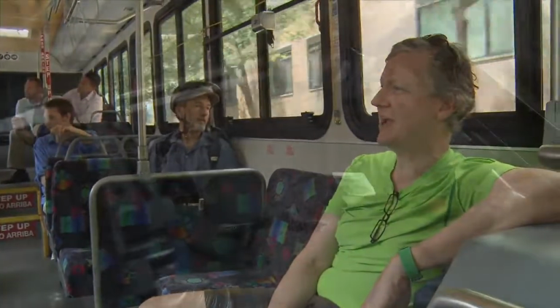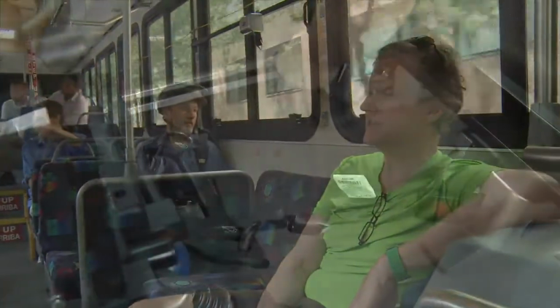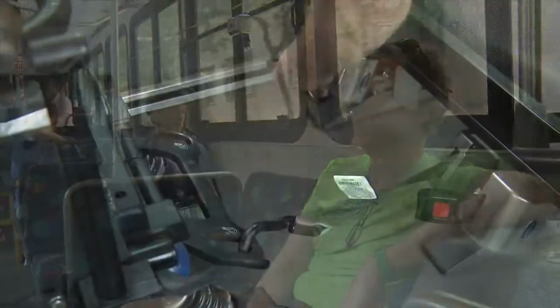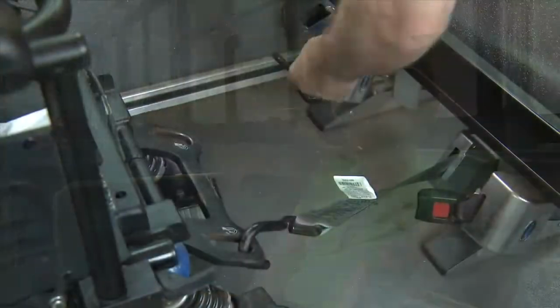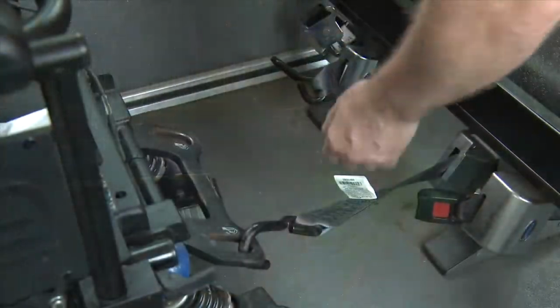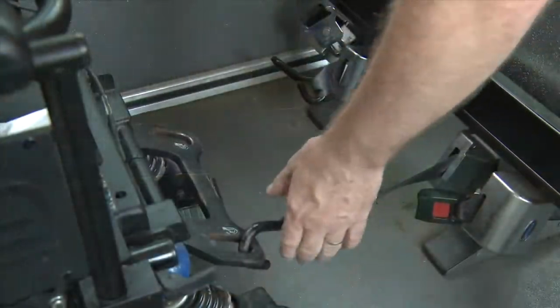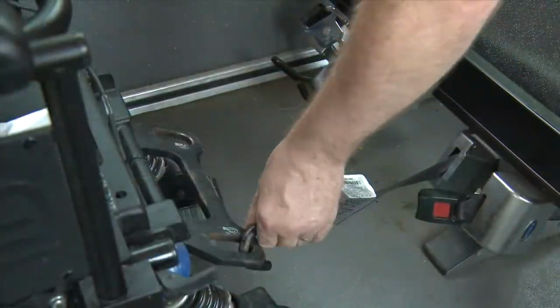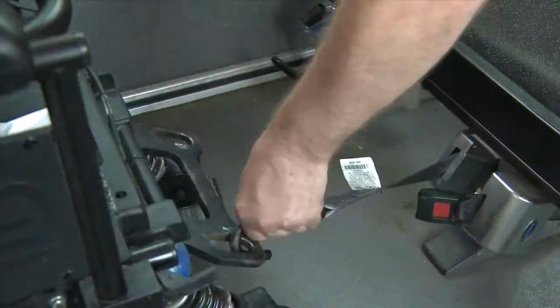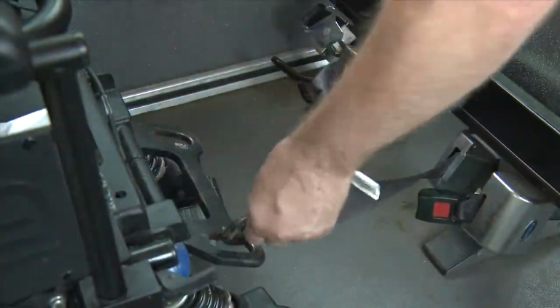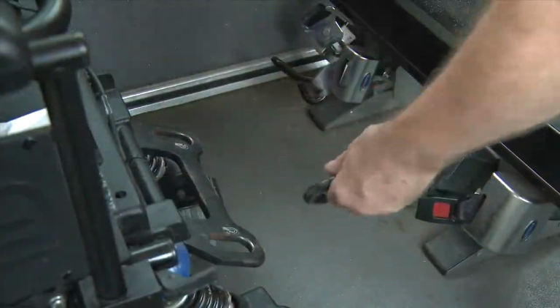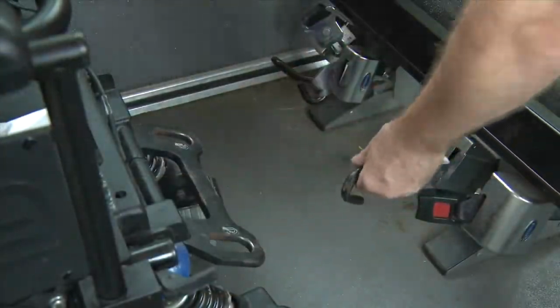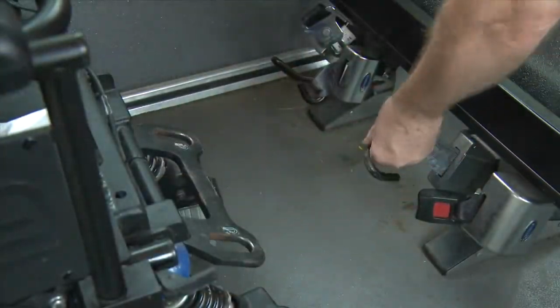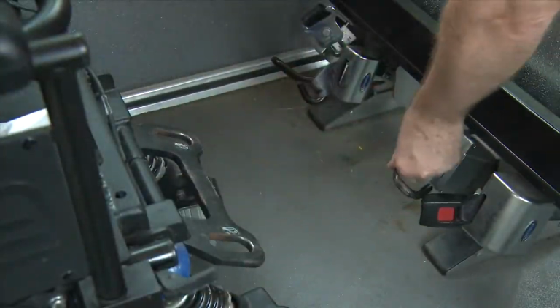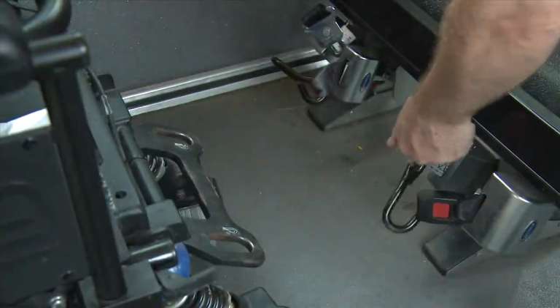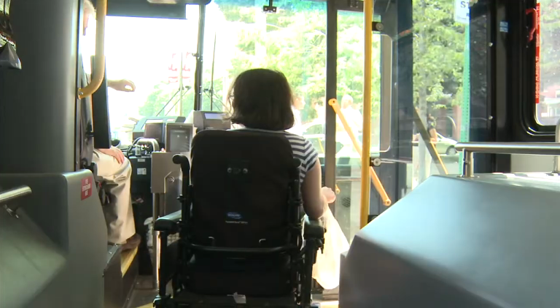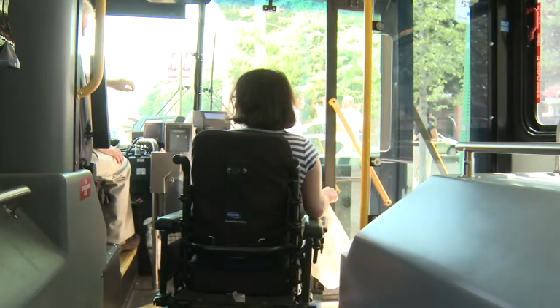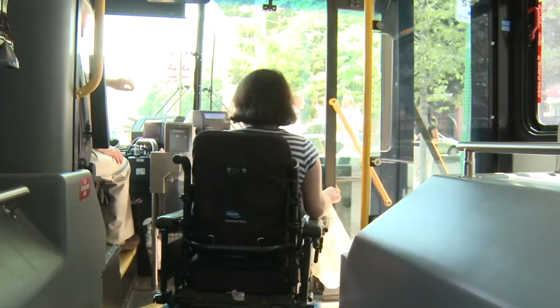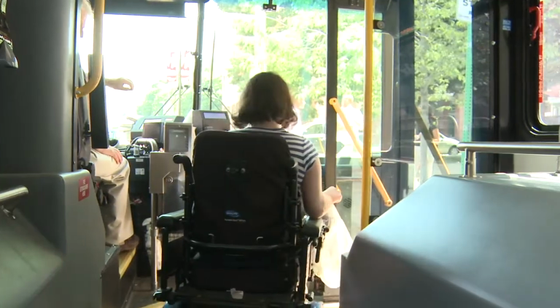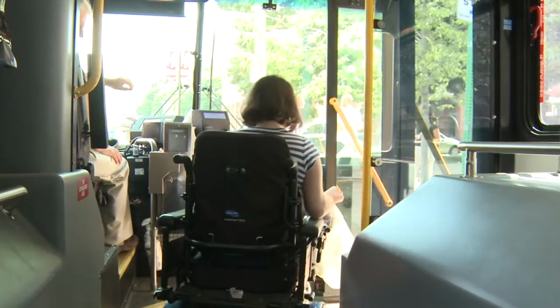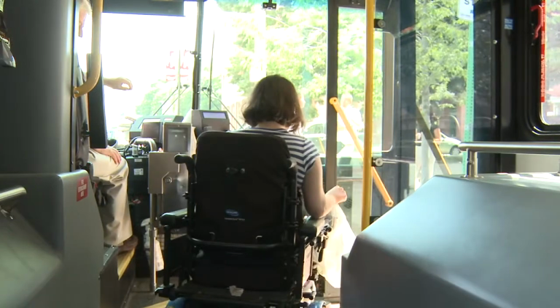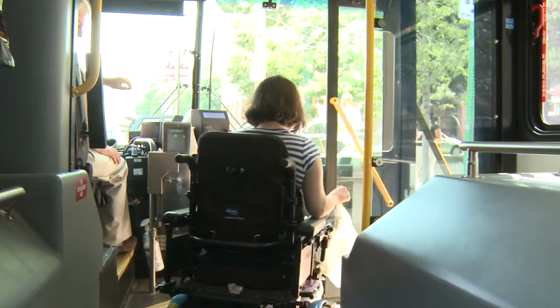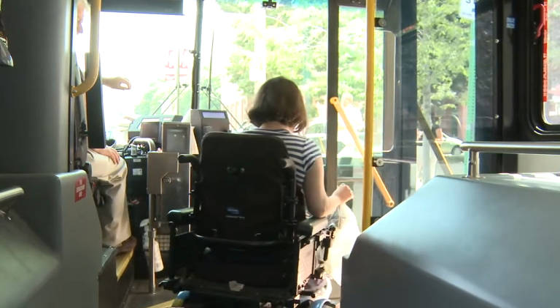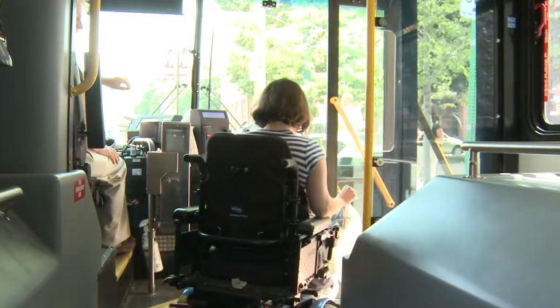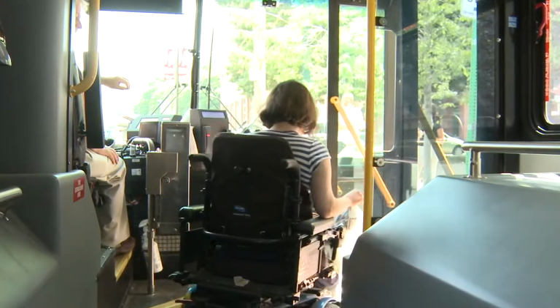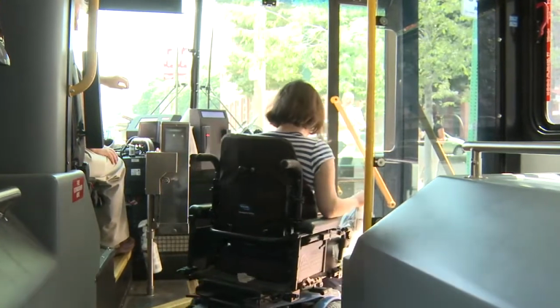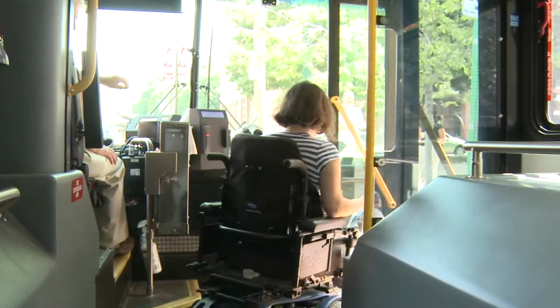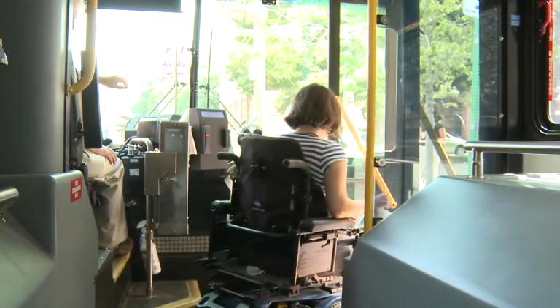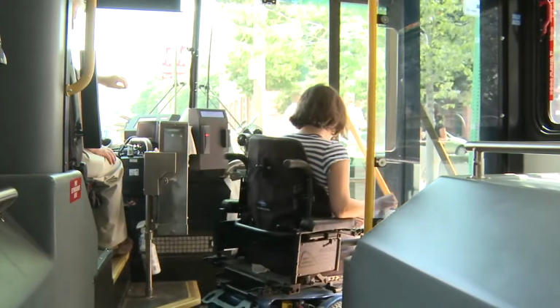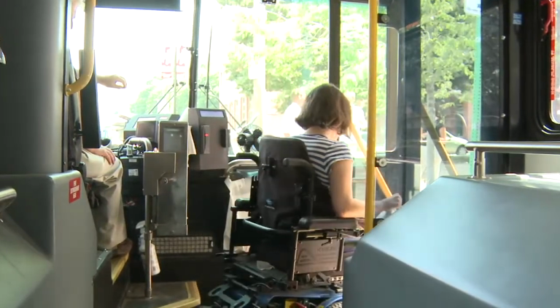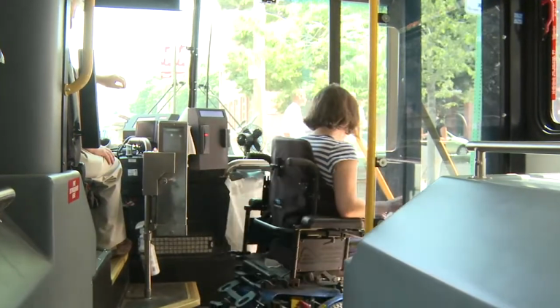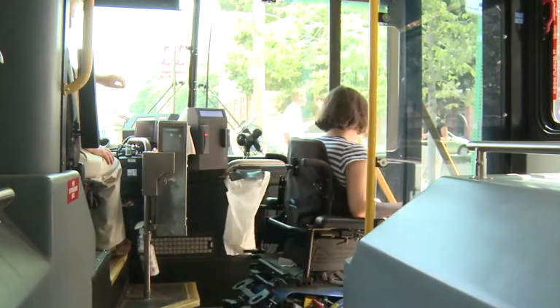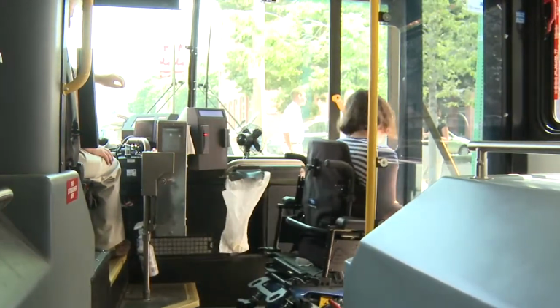When the bus arrives at your stop, the driver will release your chair. Wheel to the ramp and down and off the bus.